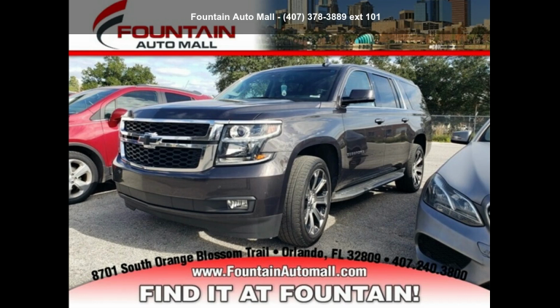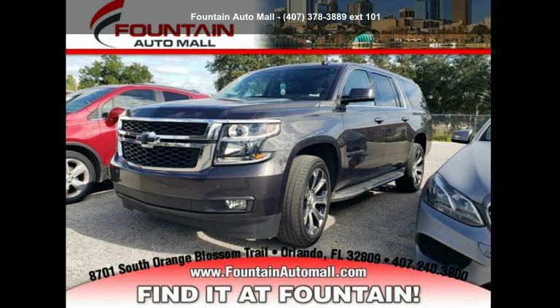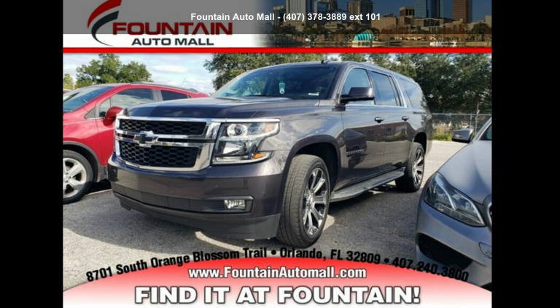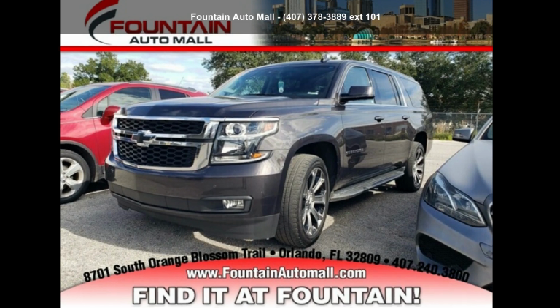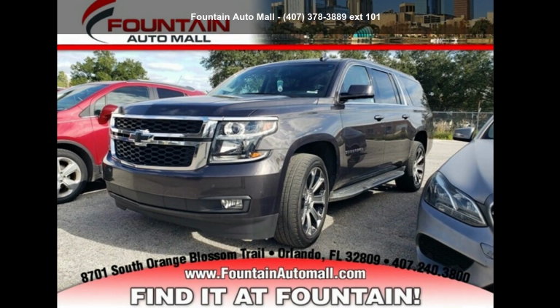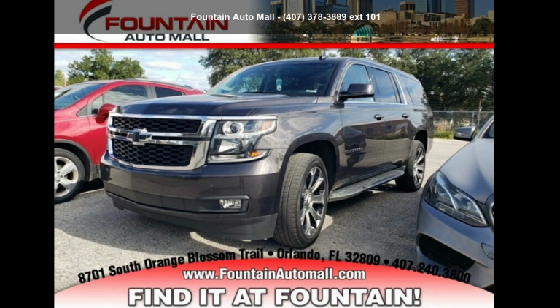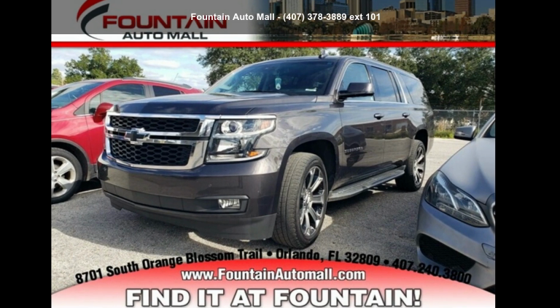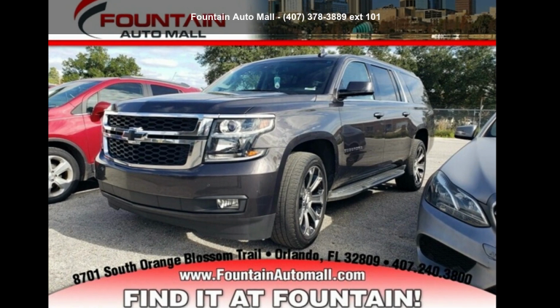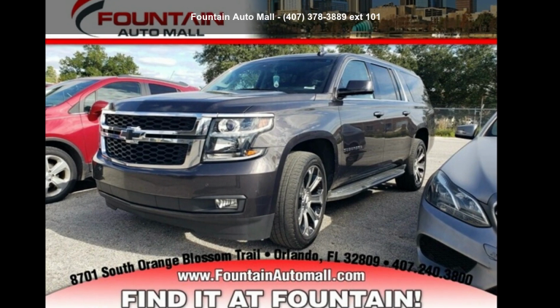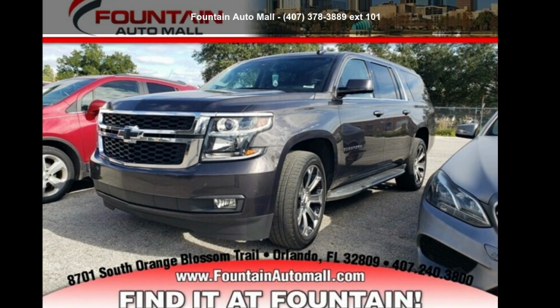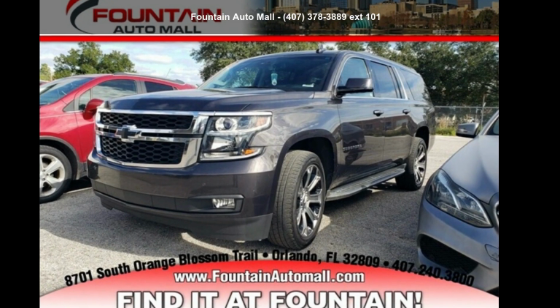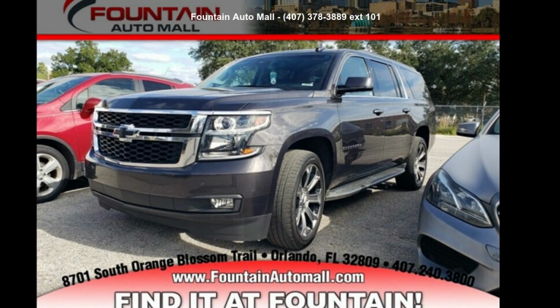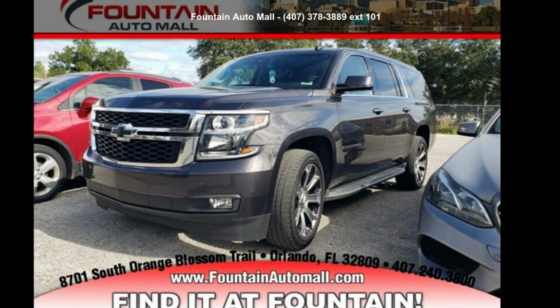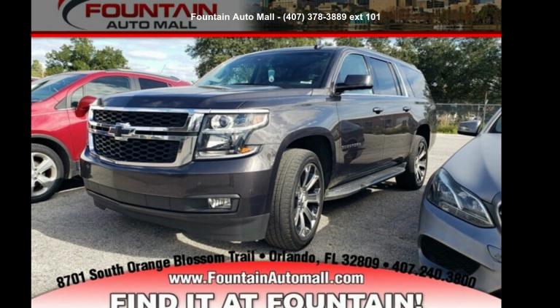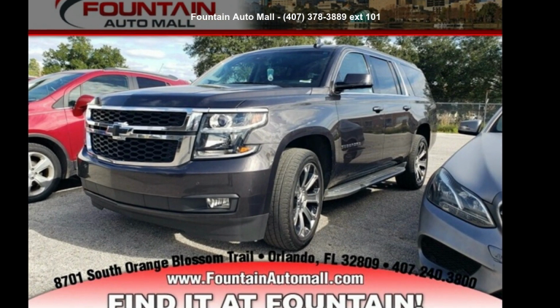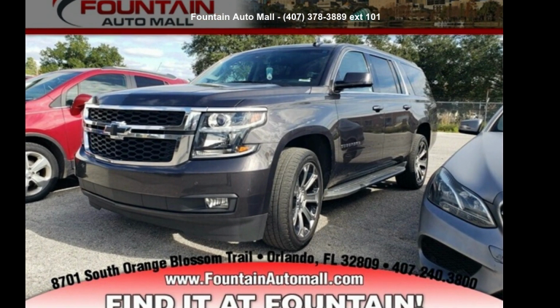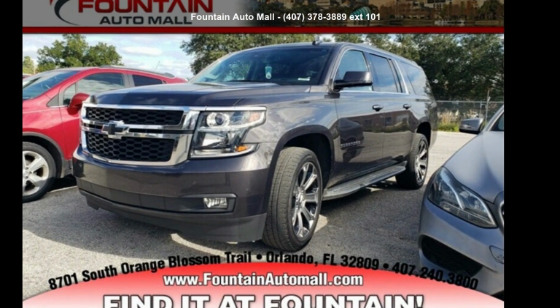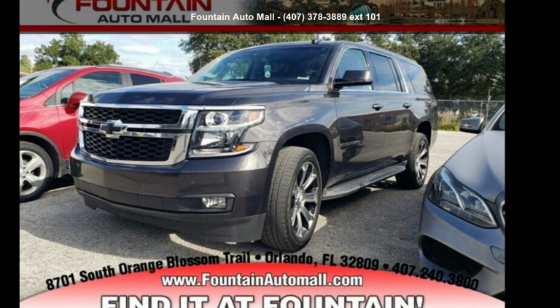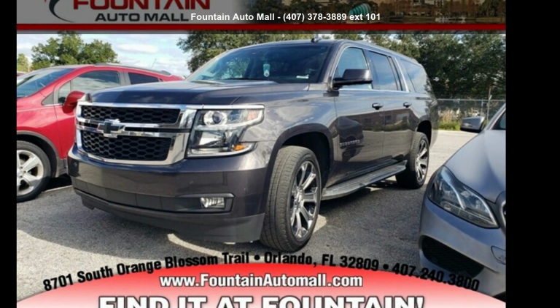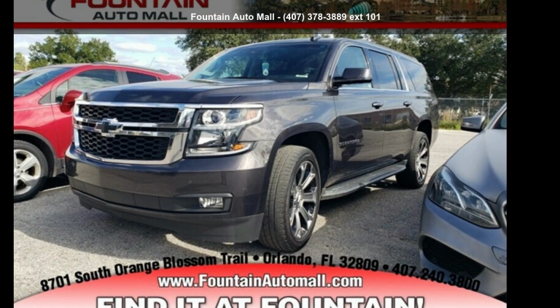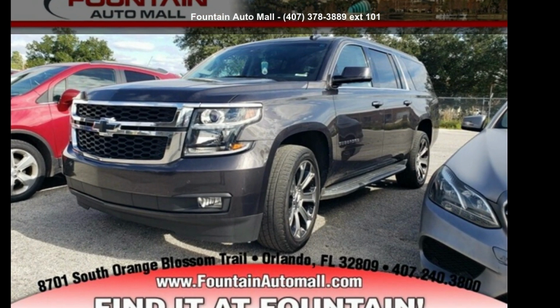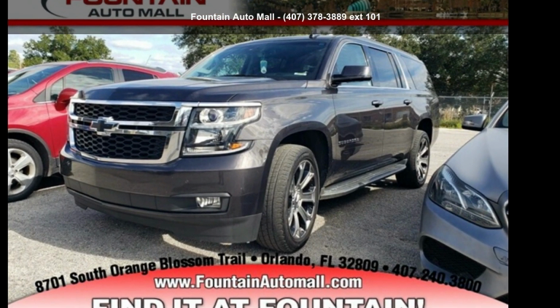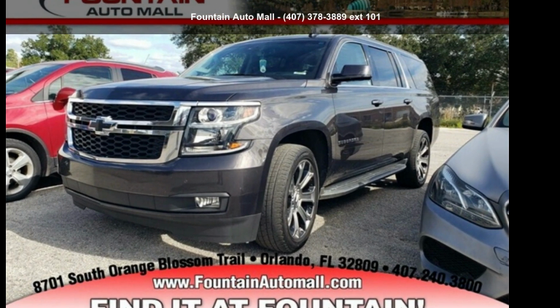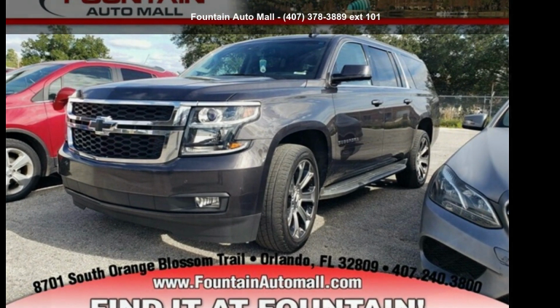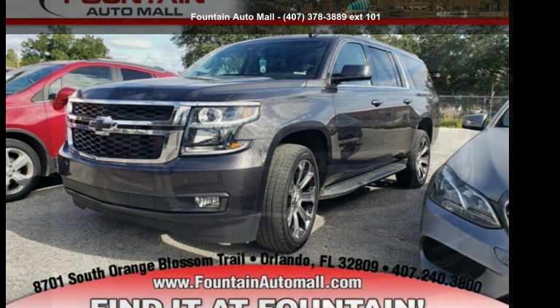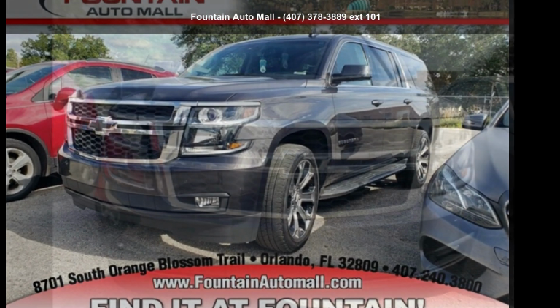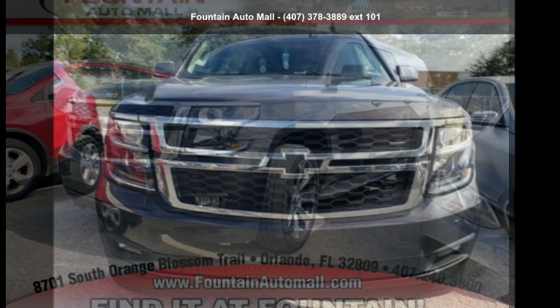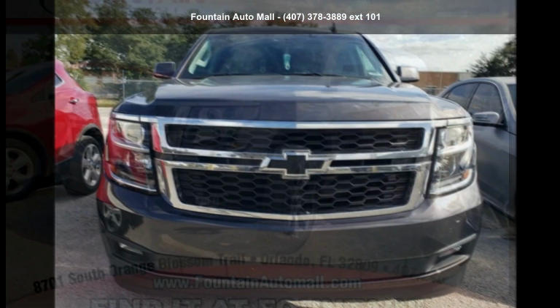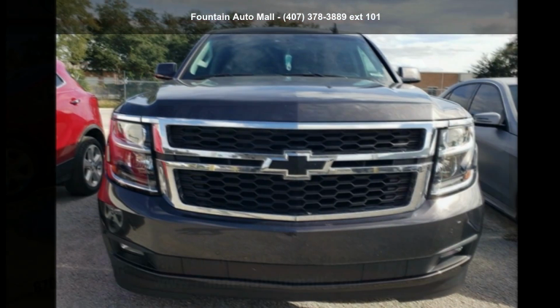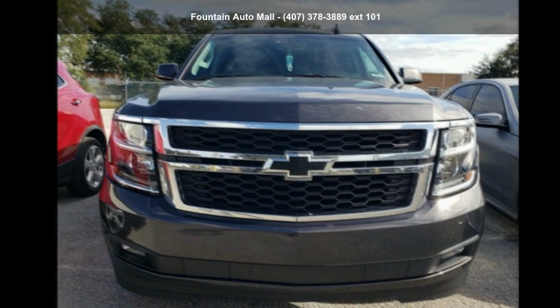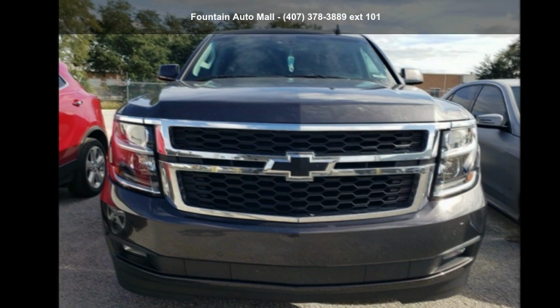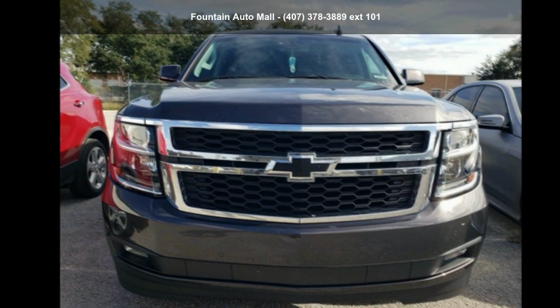Step into the Chevrolet 2016 Suburban LT. This may be the set of wheels you've been looking for.